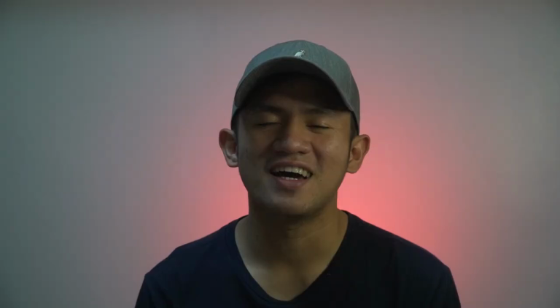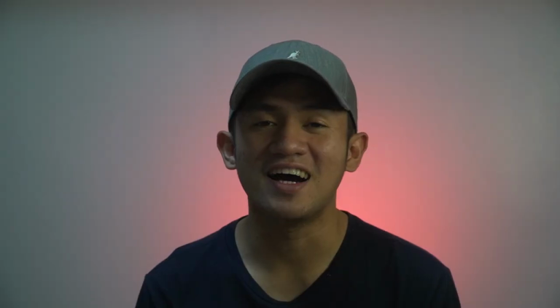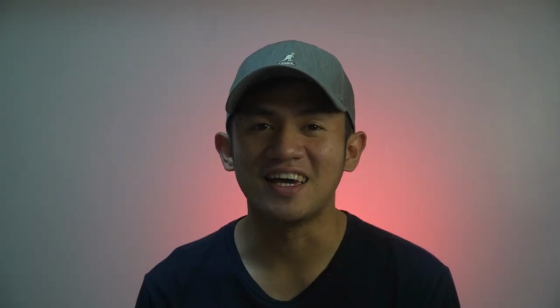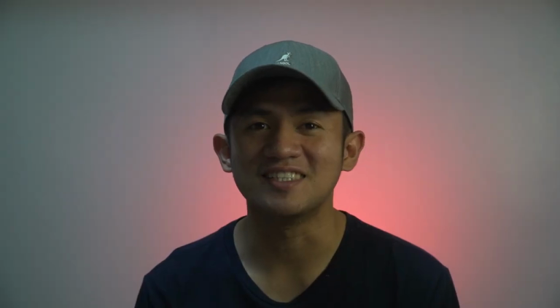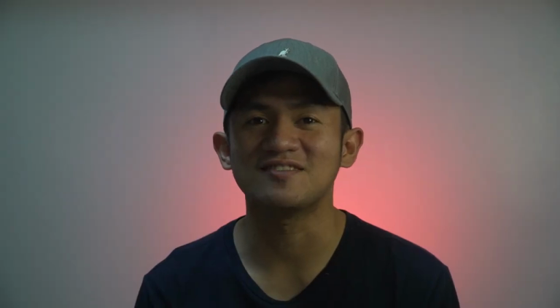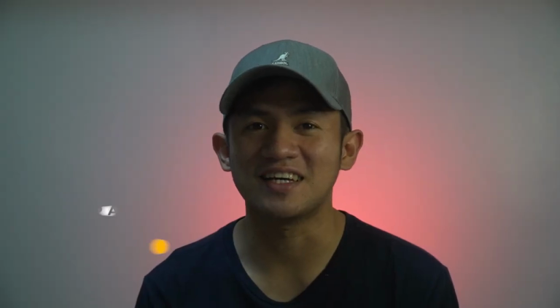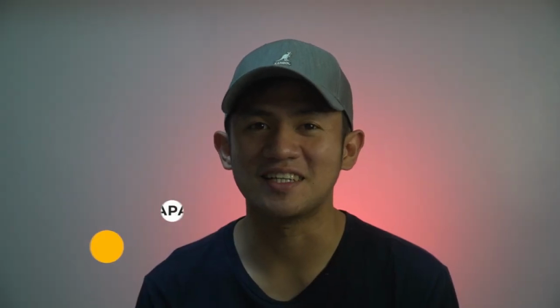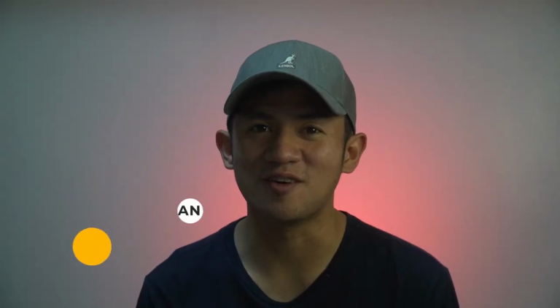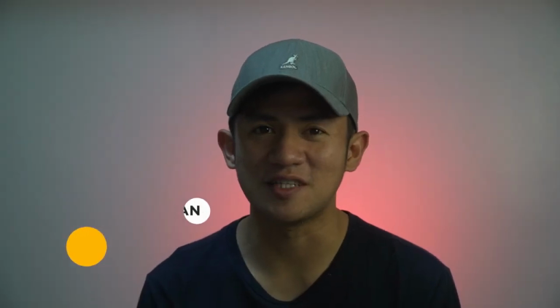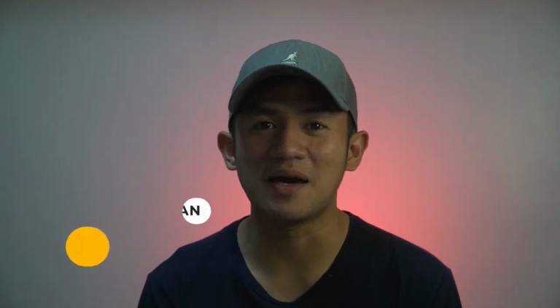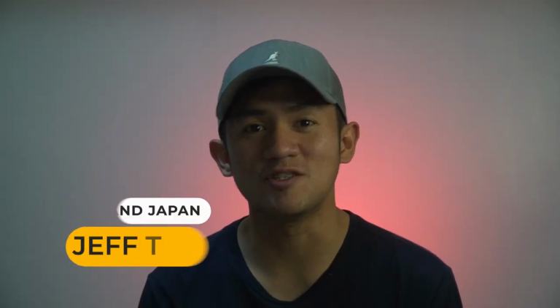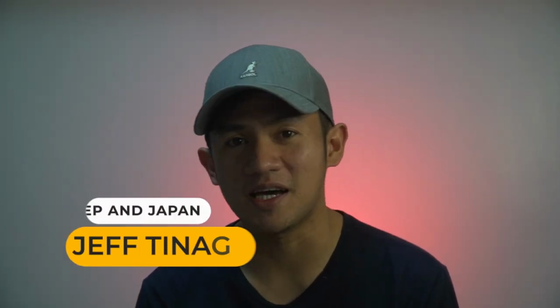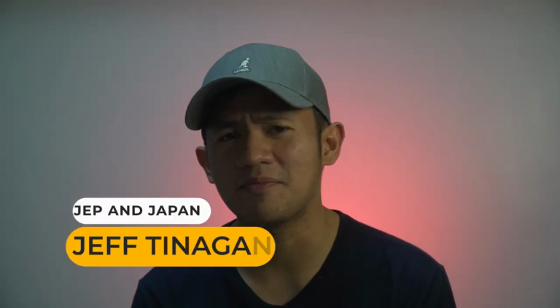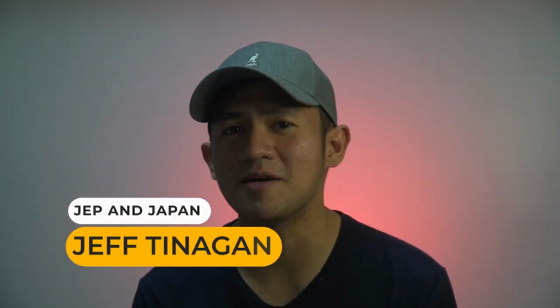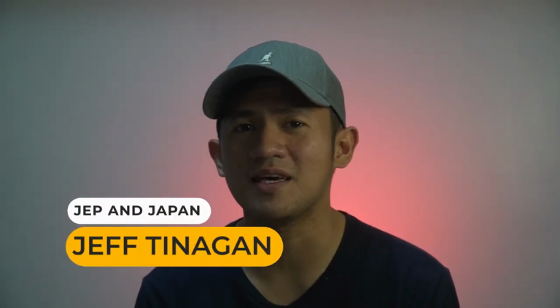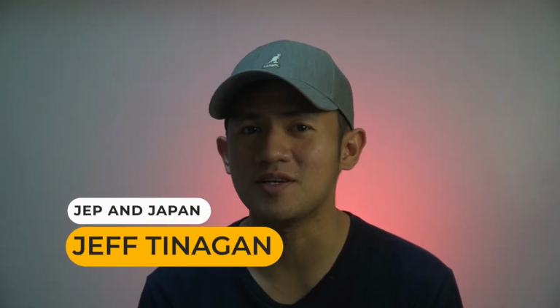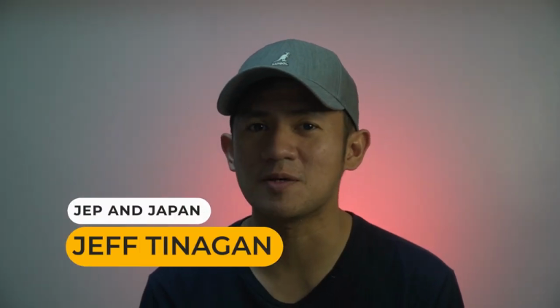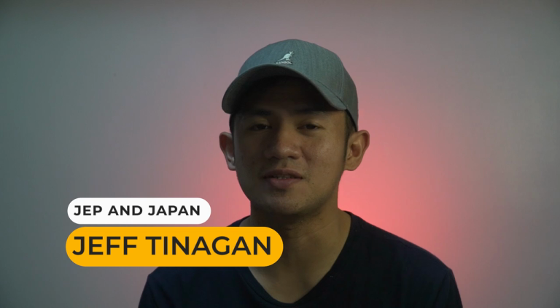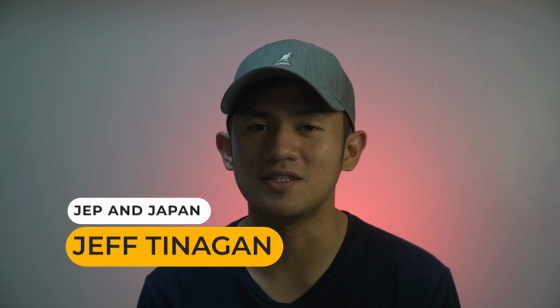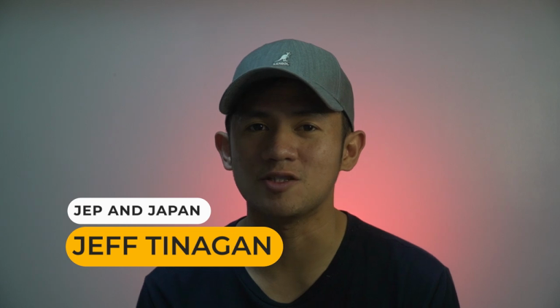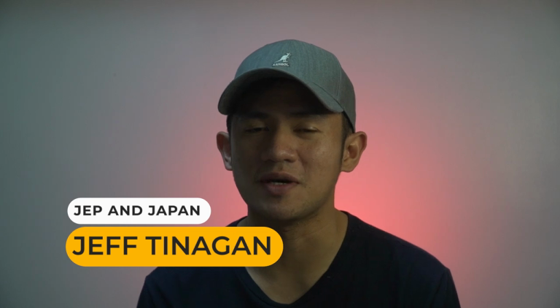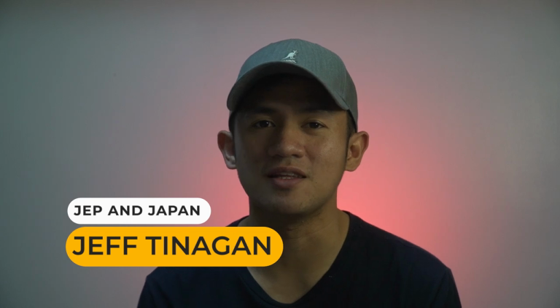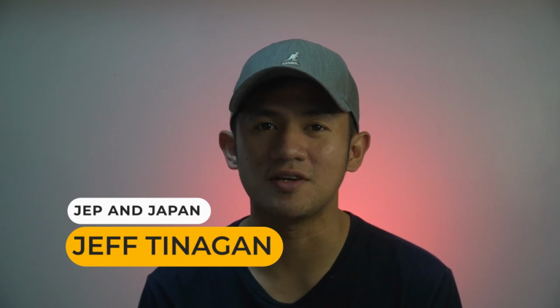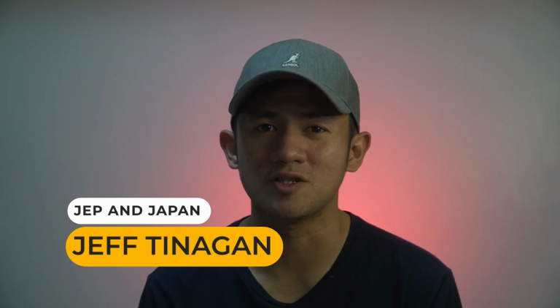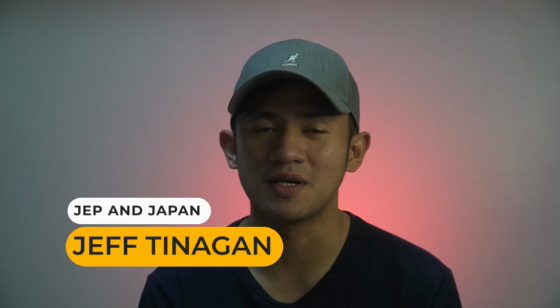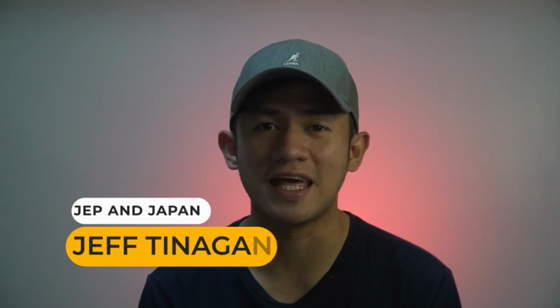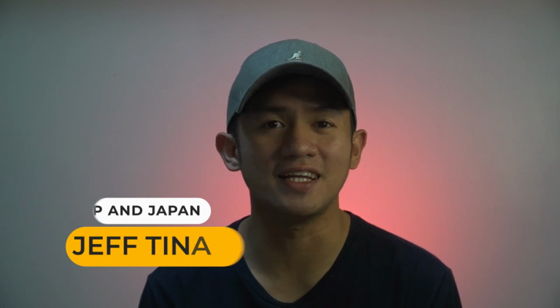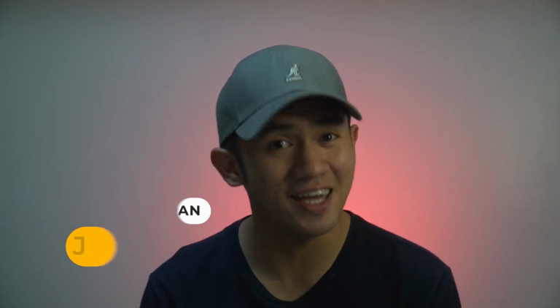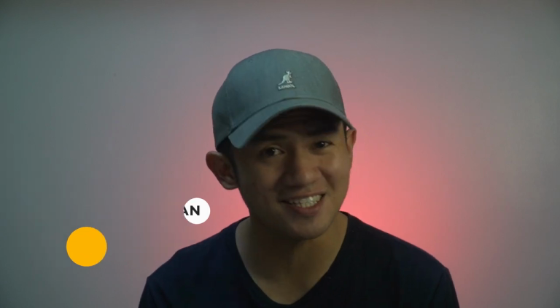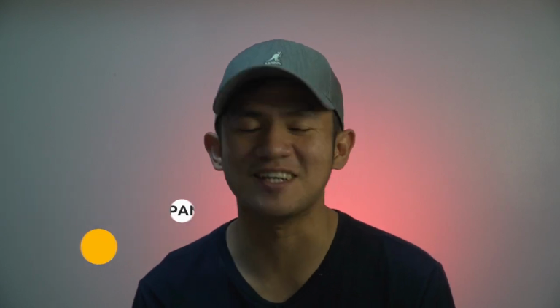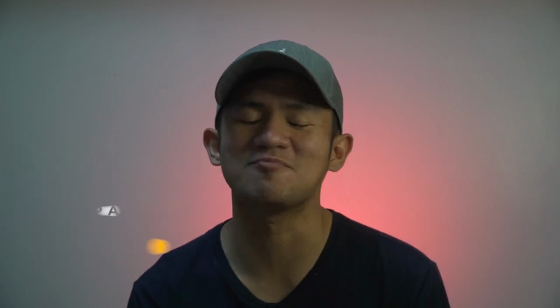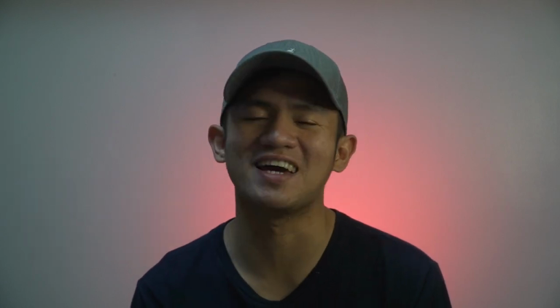Hi, Jeff Tinagan here of JEP and Japan. I make videos about teaching in Japan, living in Japan, and eating in Japan.